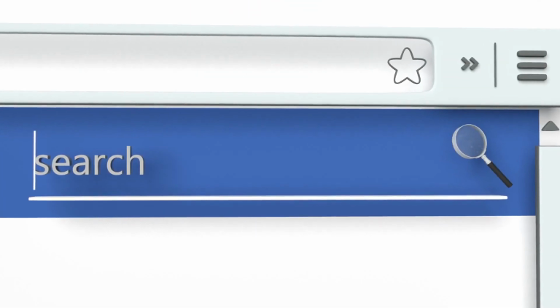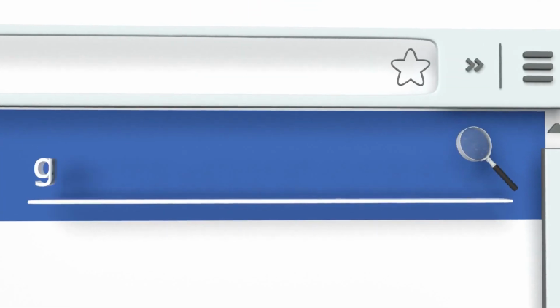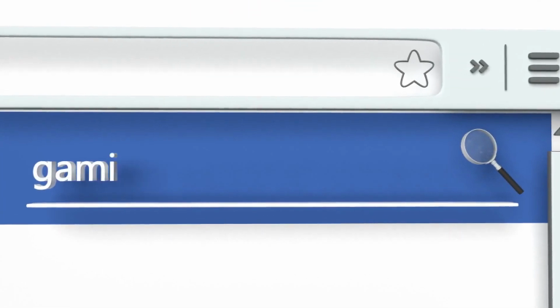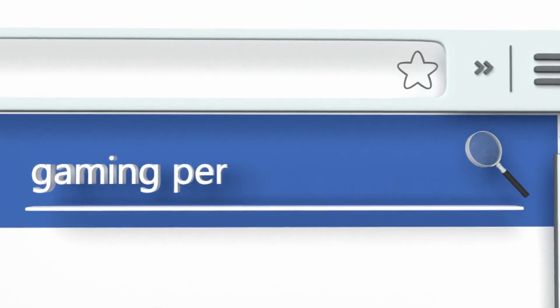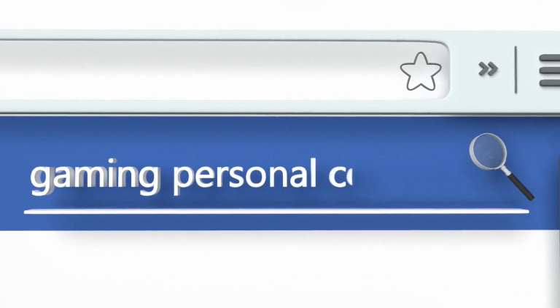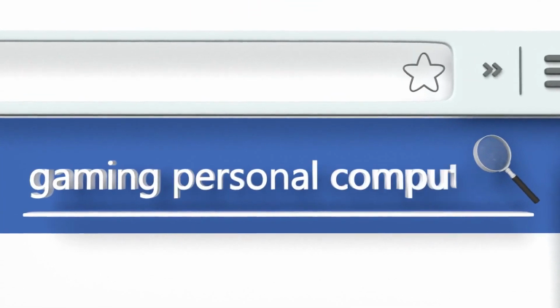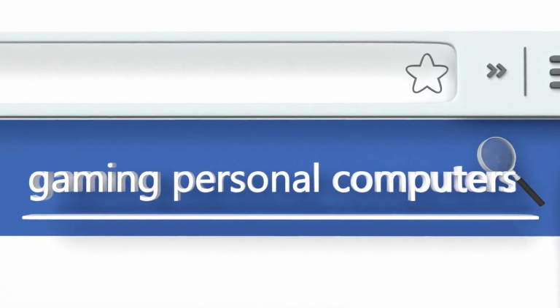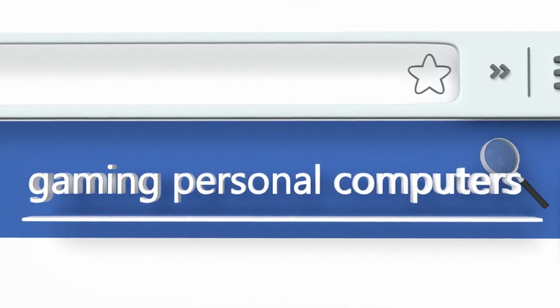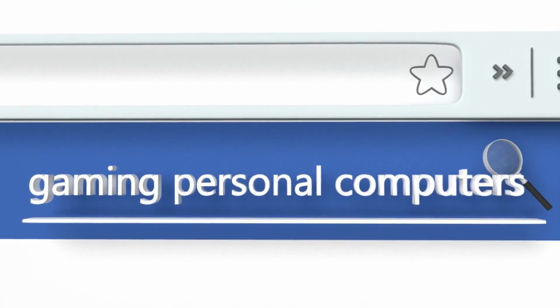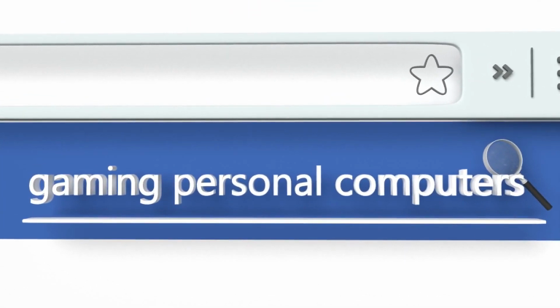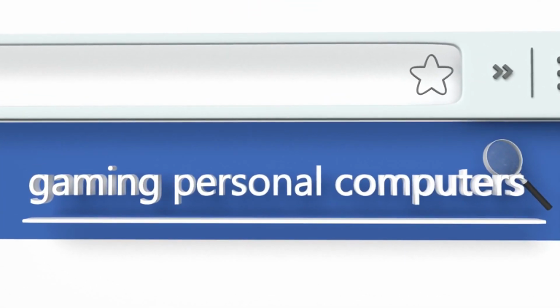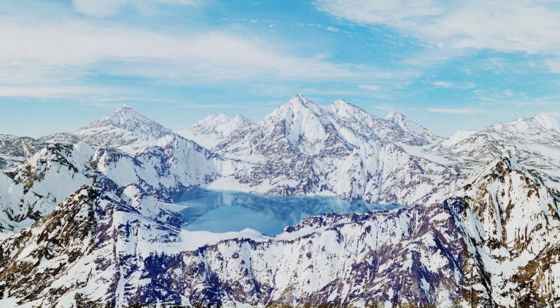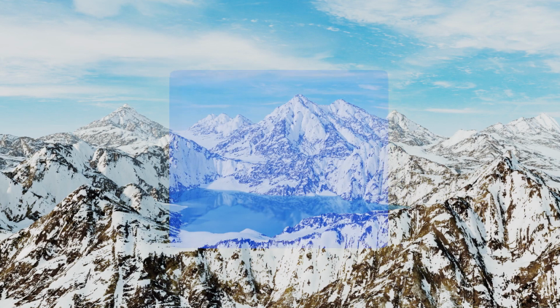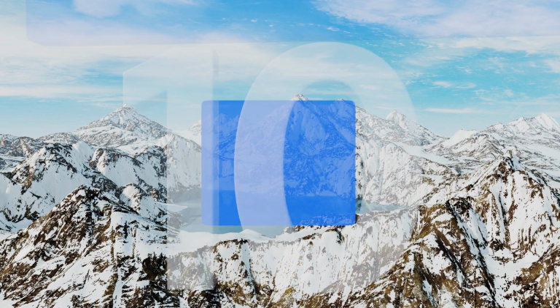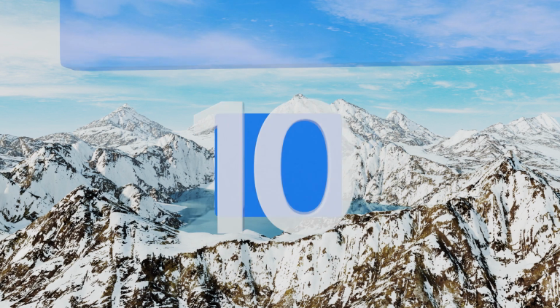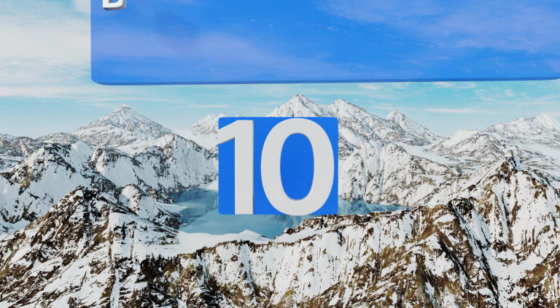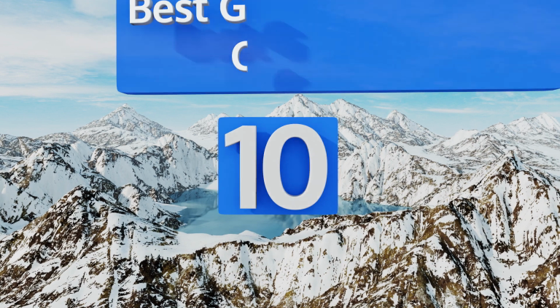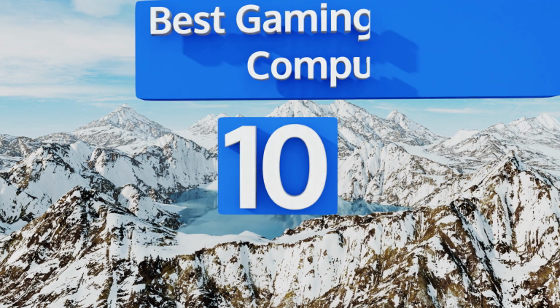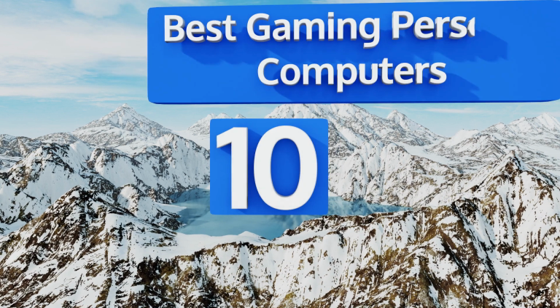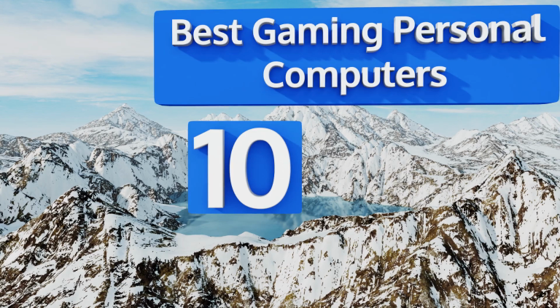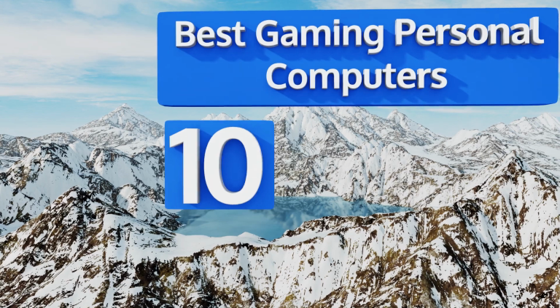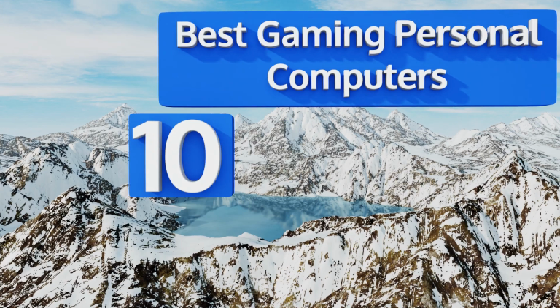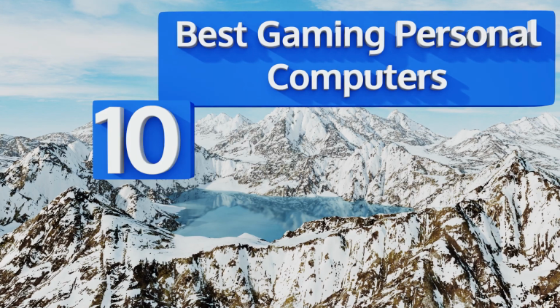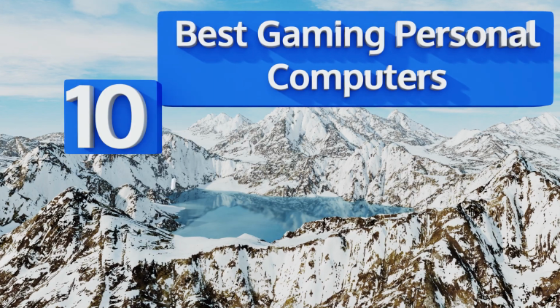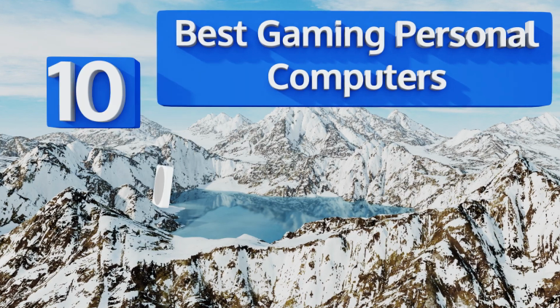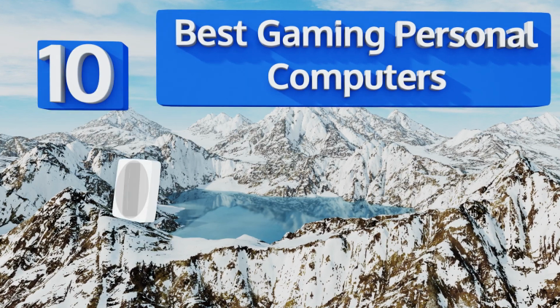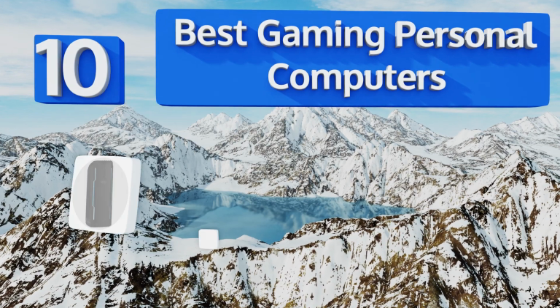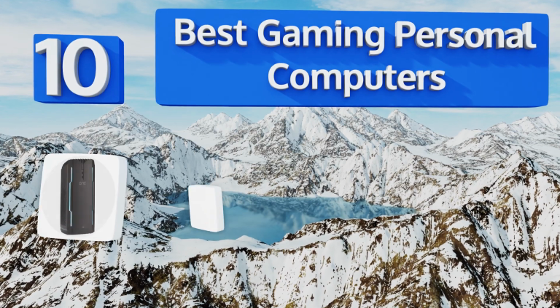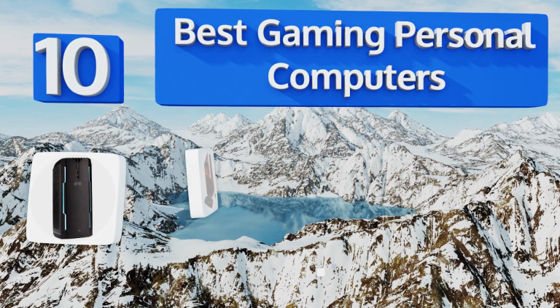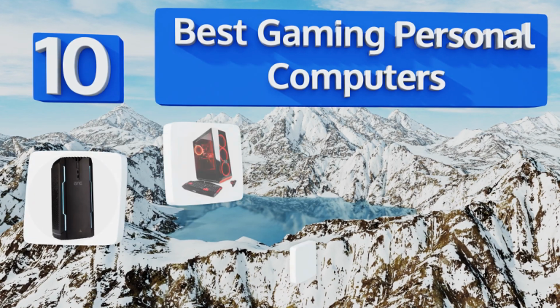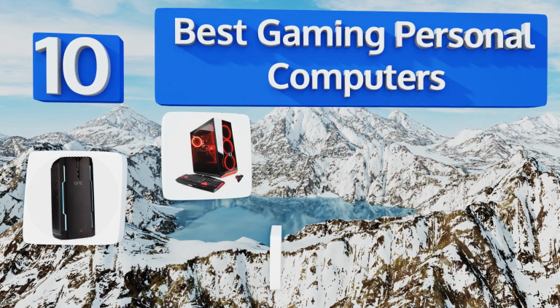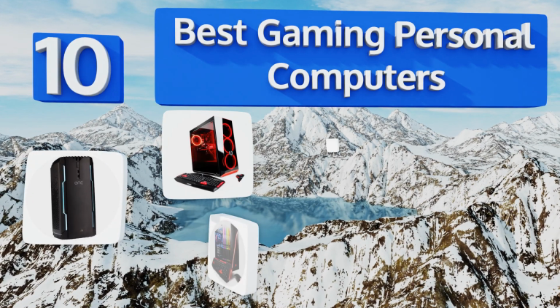EasyVid presents the 10 best gaming personal computers. Let's get started with the list.